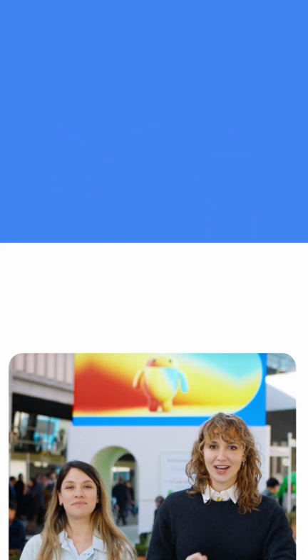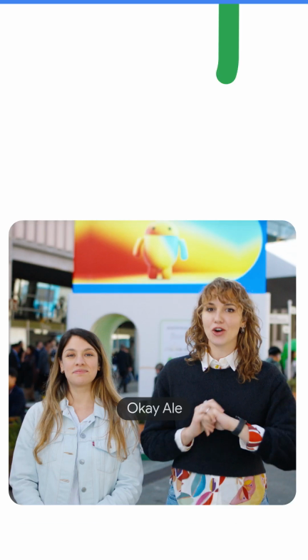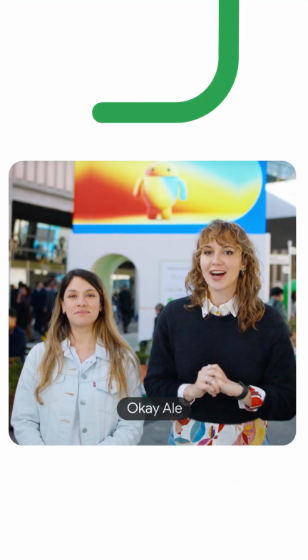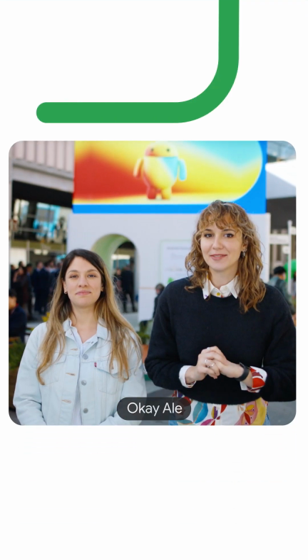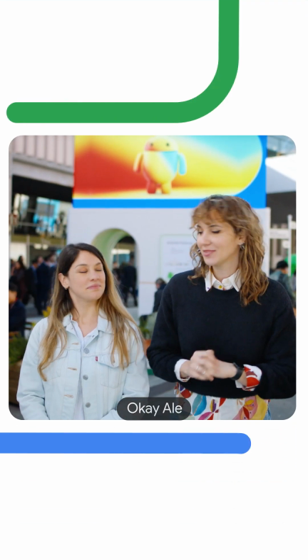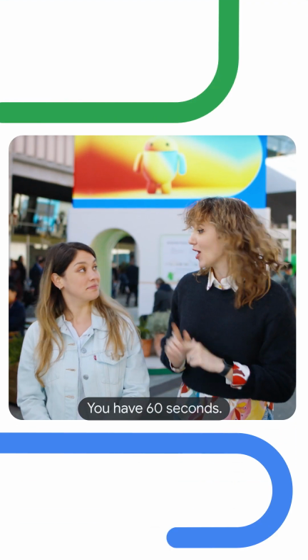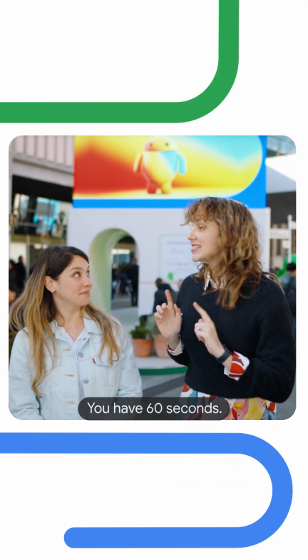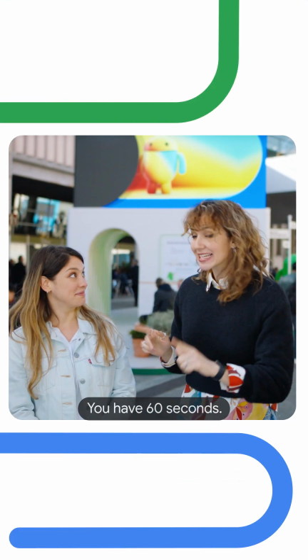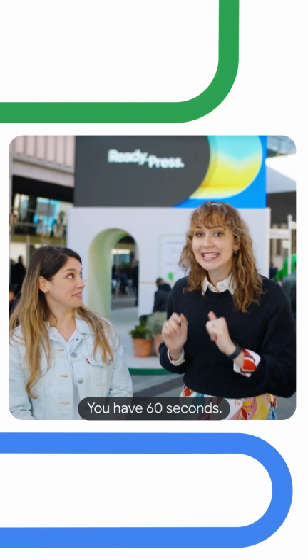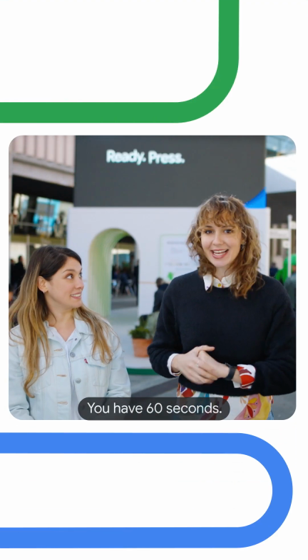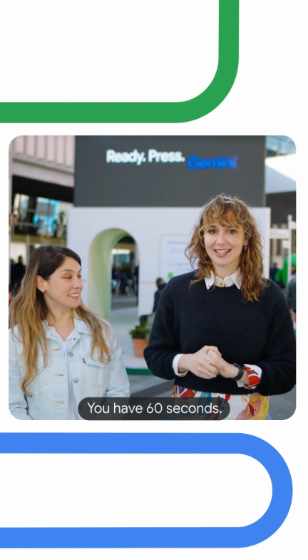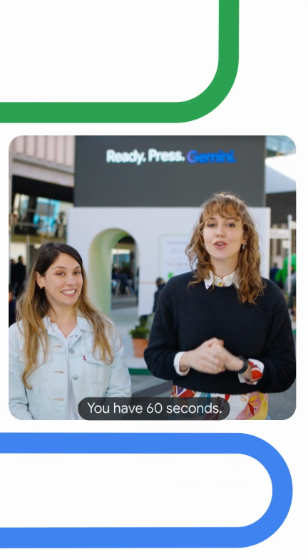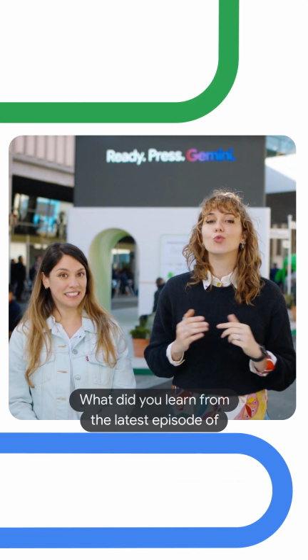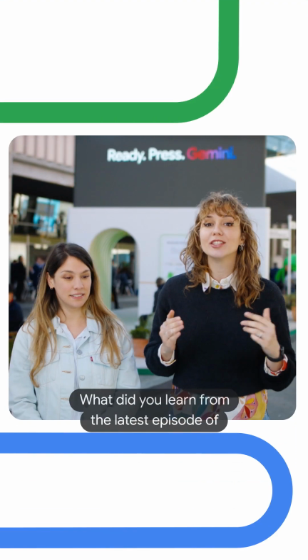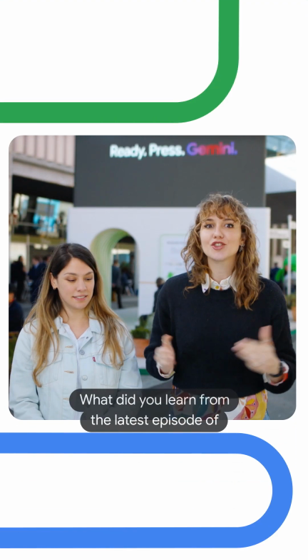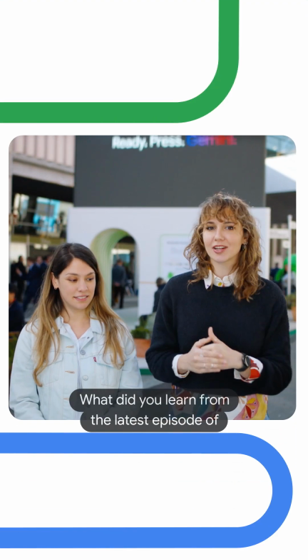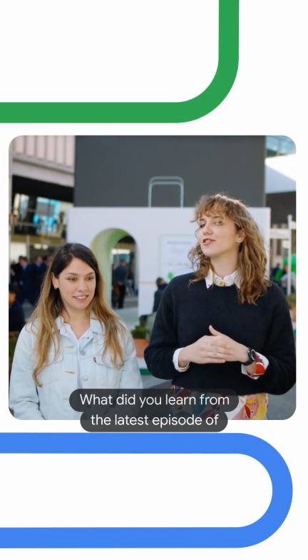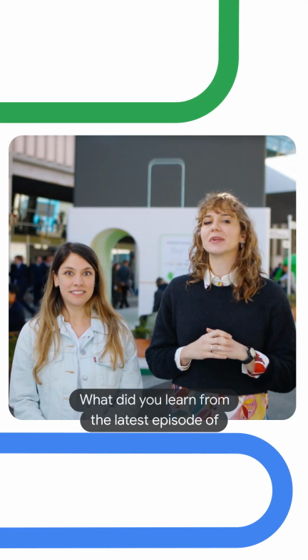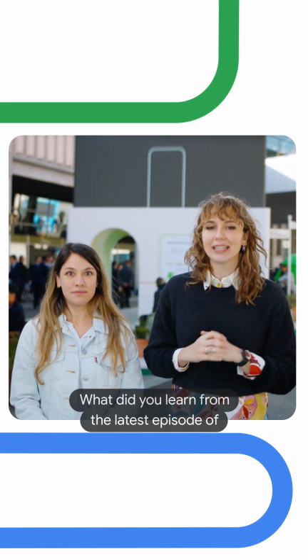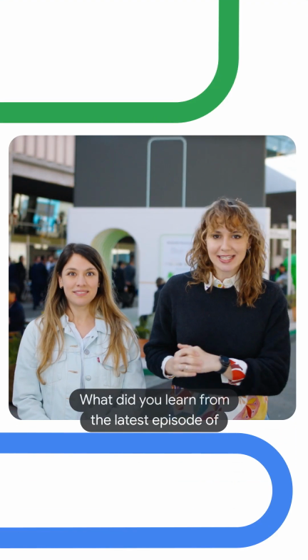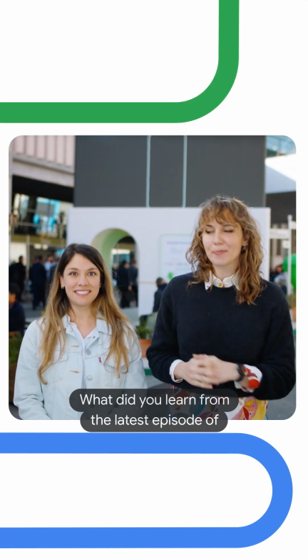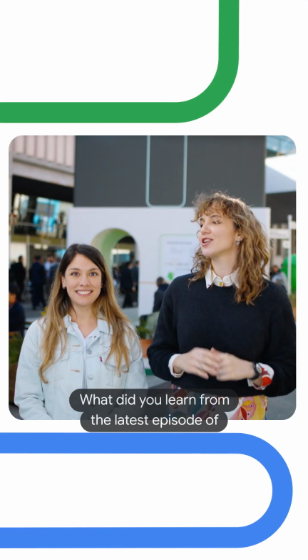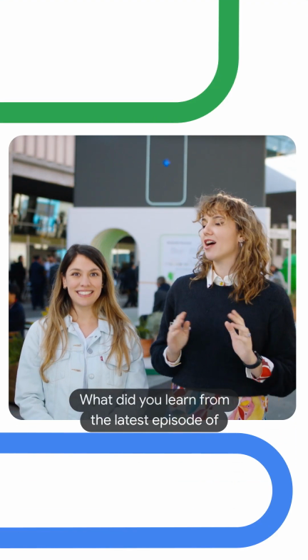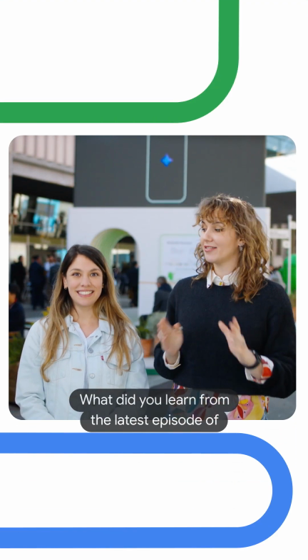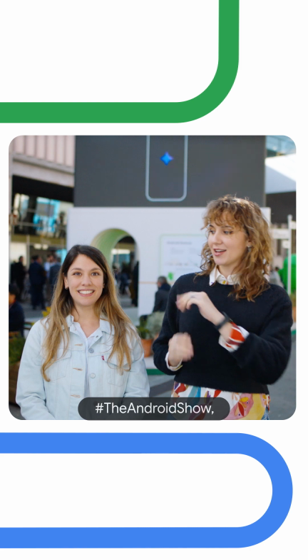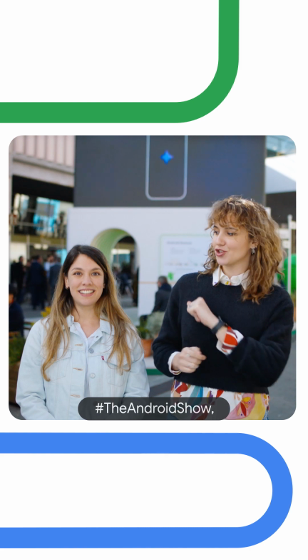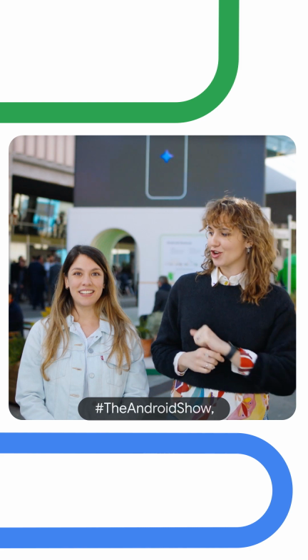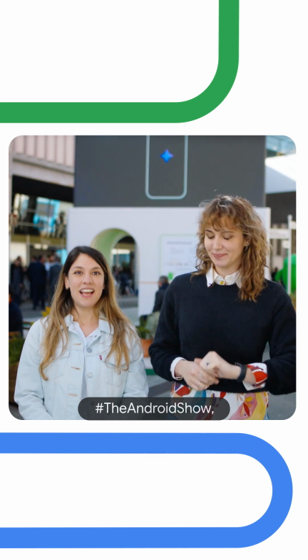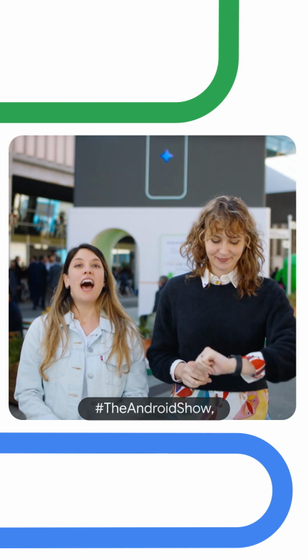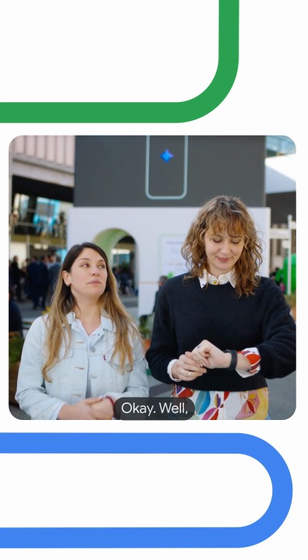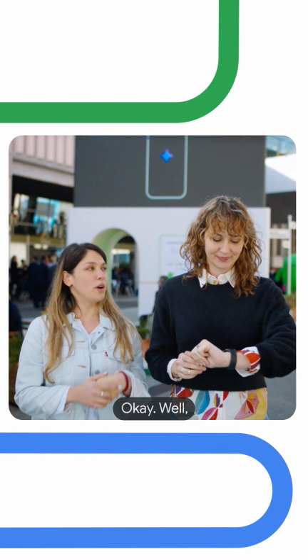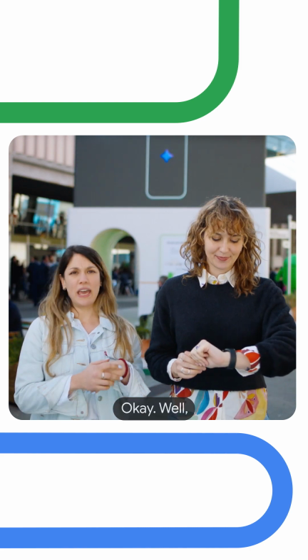Okay, Alan, you have 60 seconds. What did you learn from the latest episode of The Android Show? Okay,